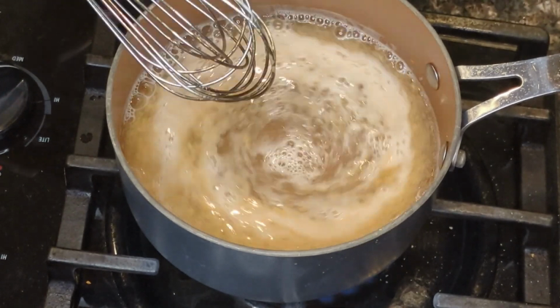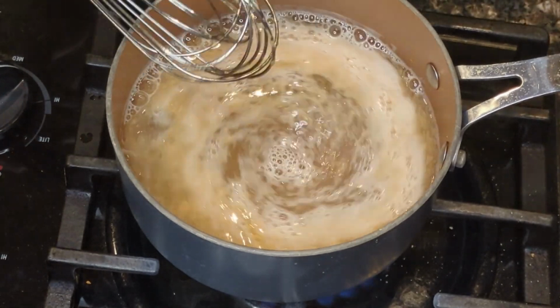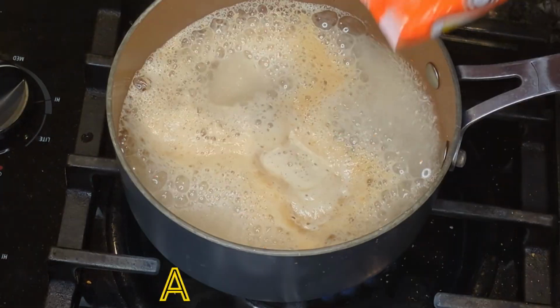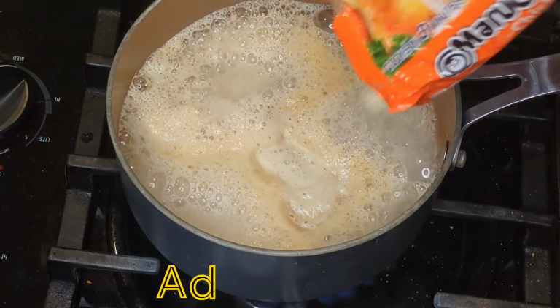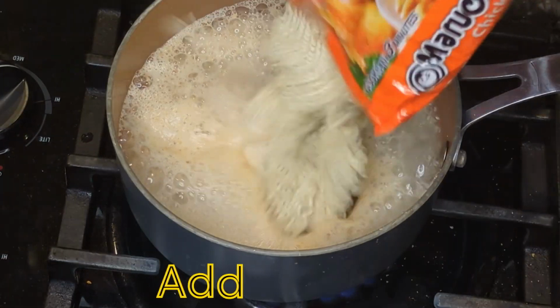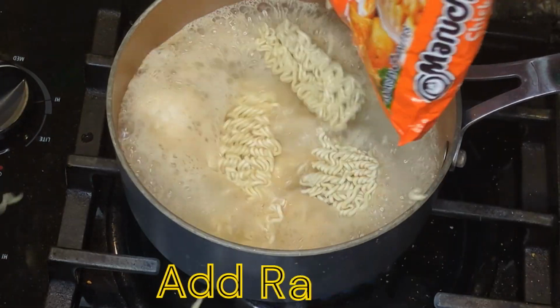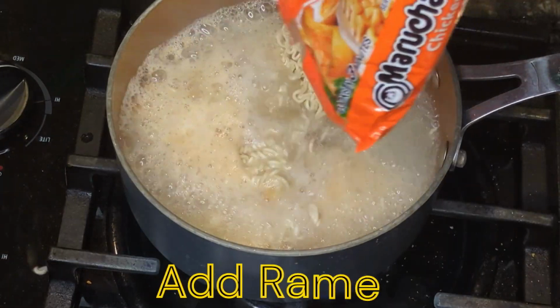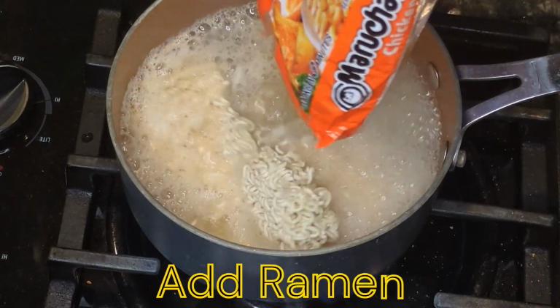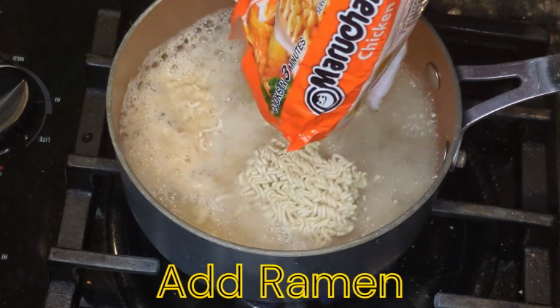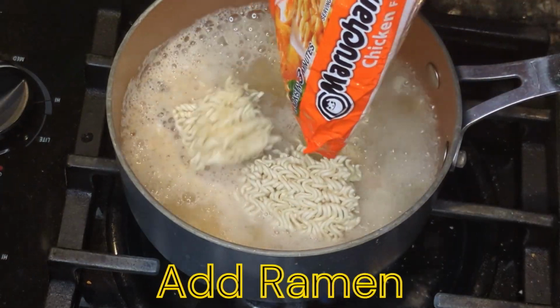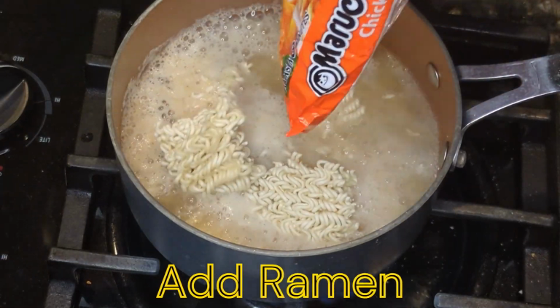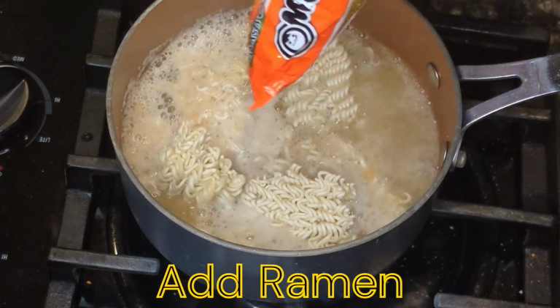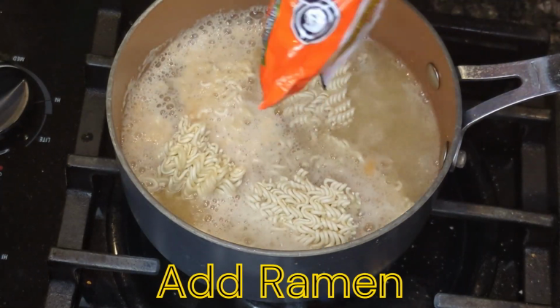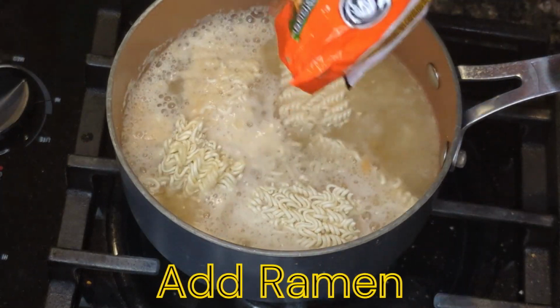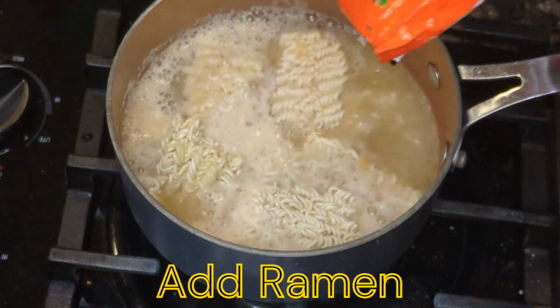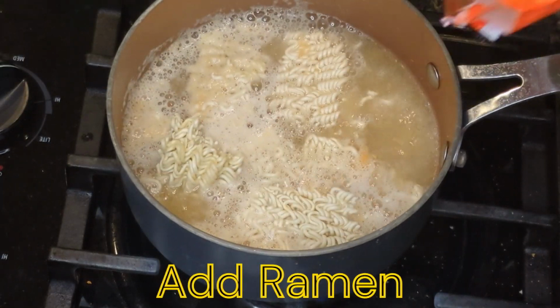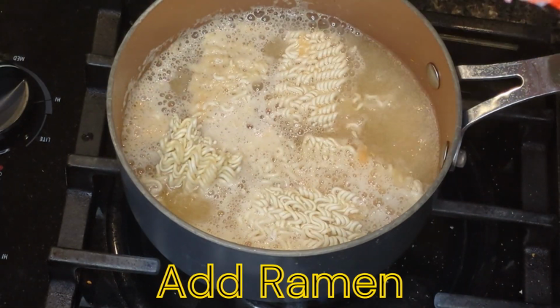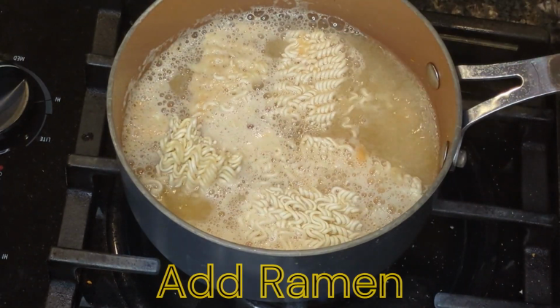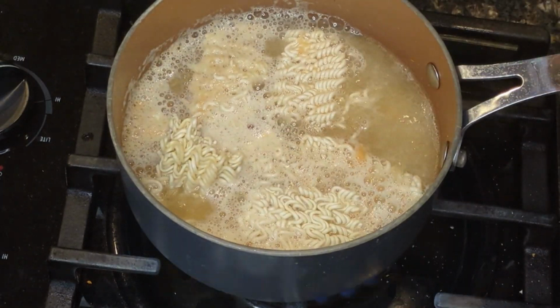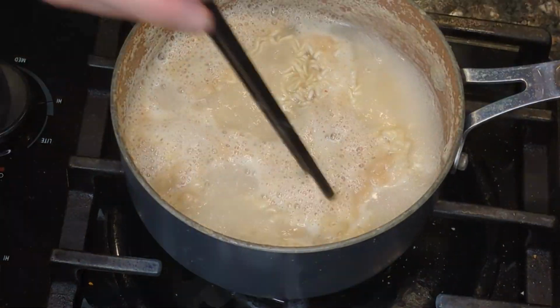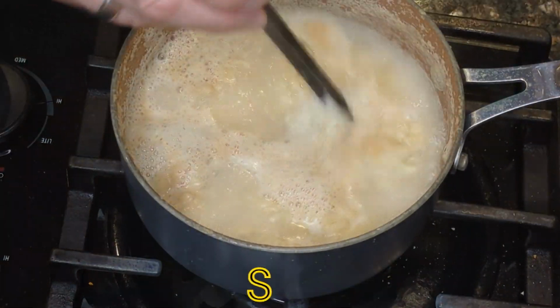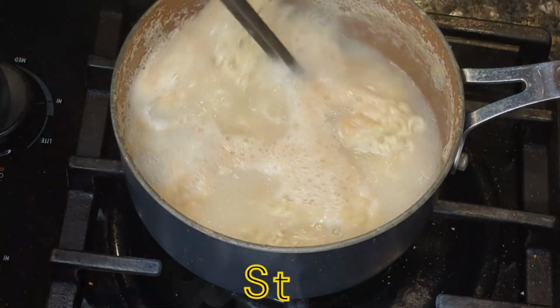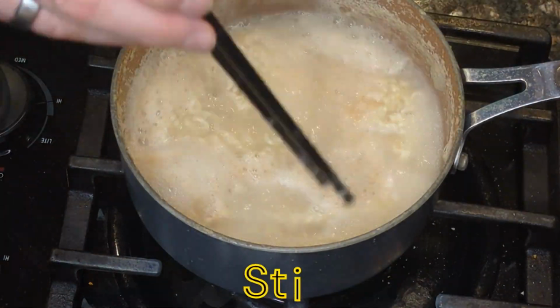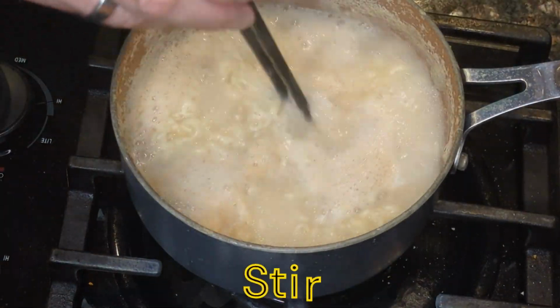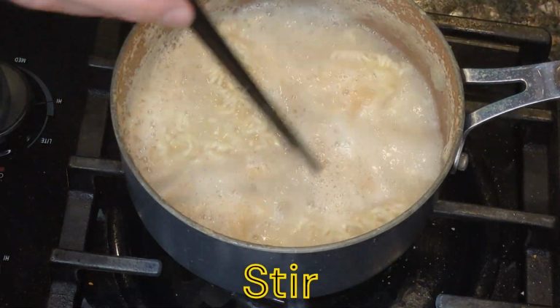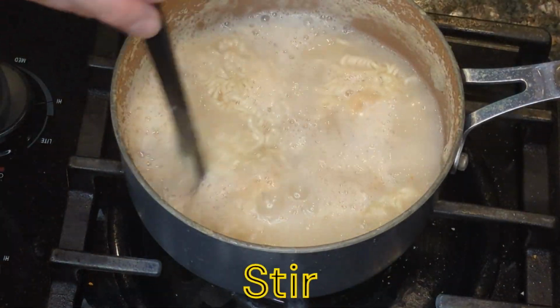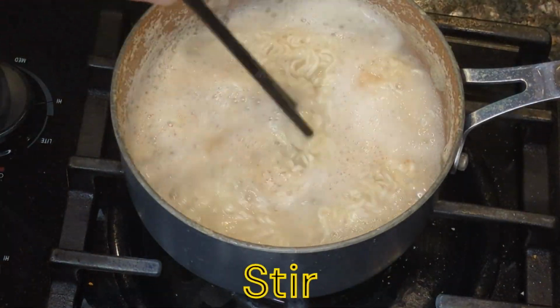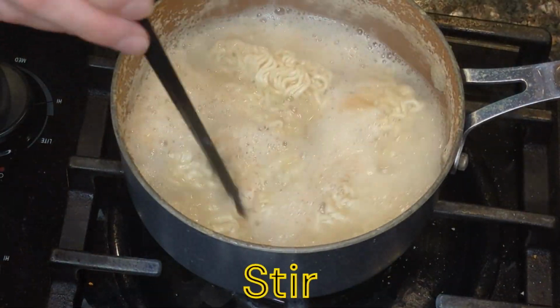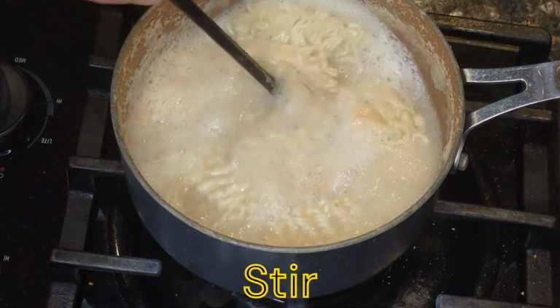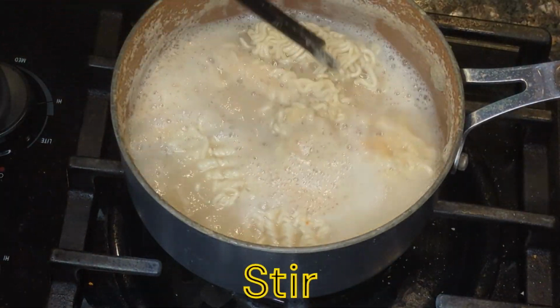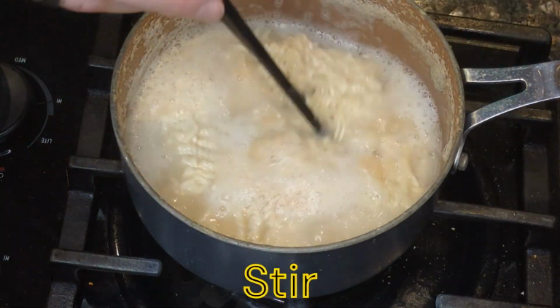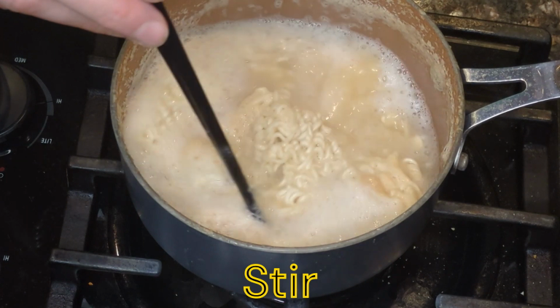And we'll add the ramen. We'll let that cook, stir it up, and mix it together.